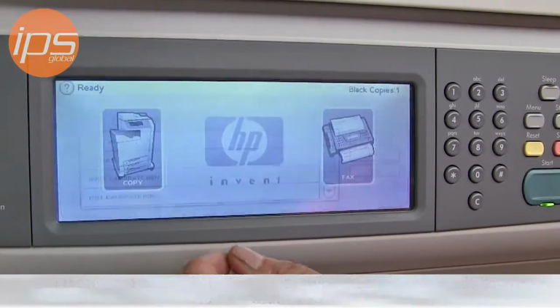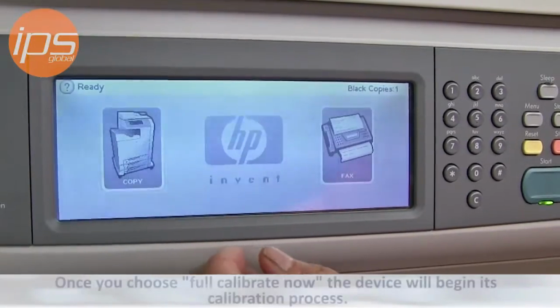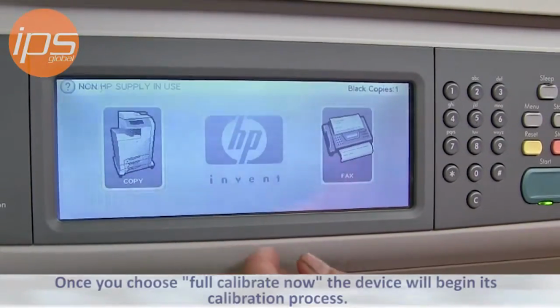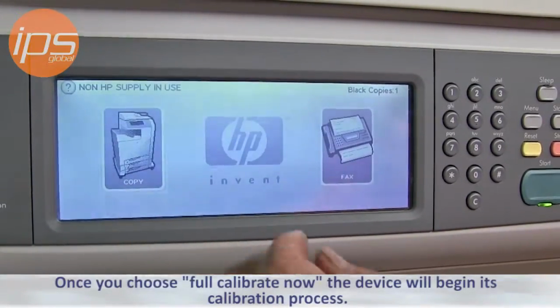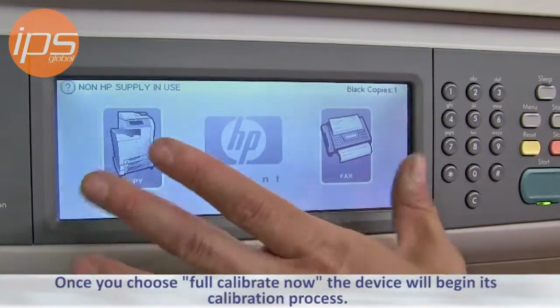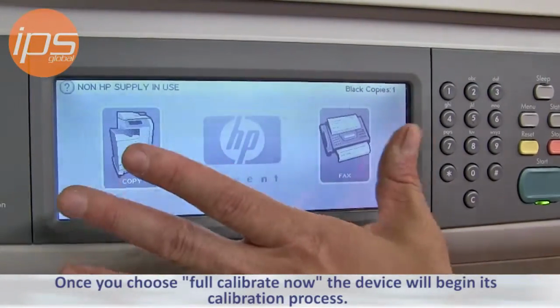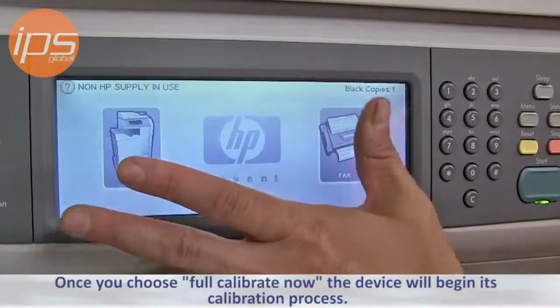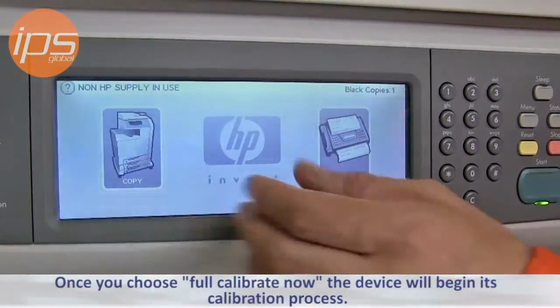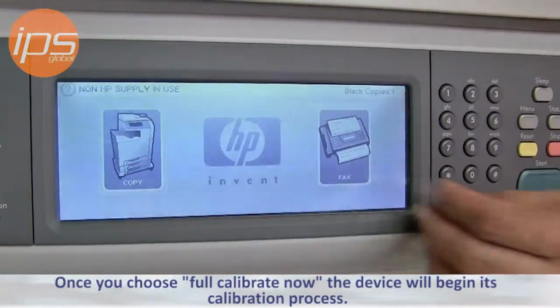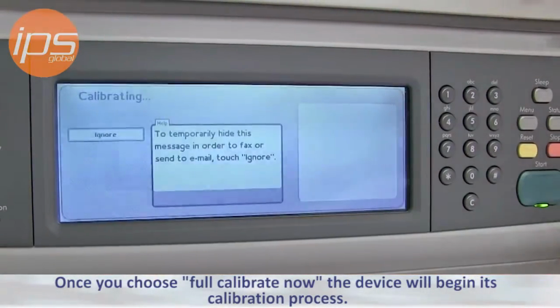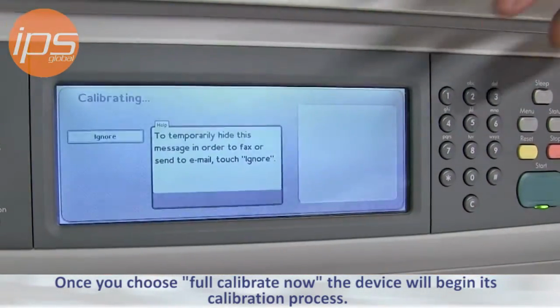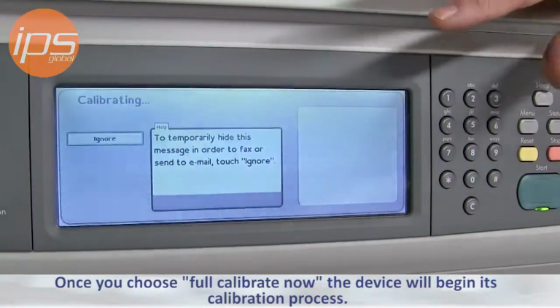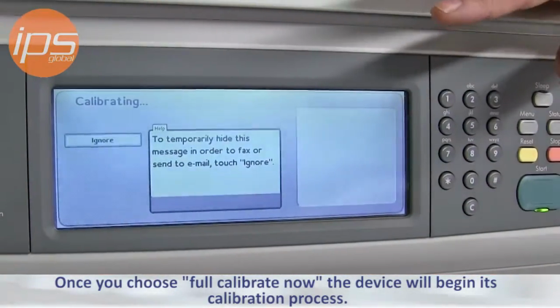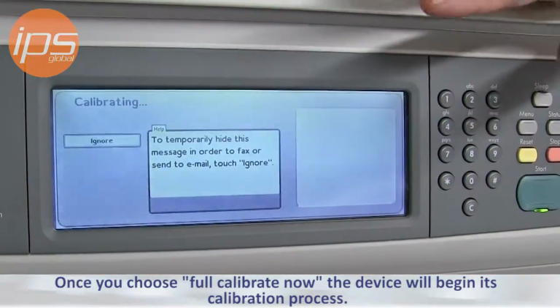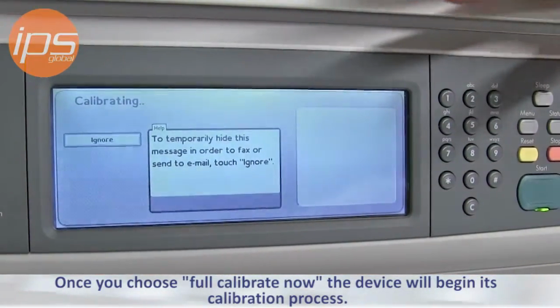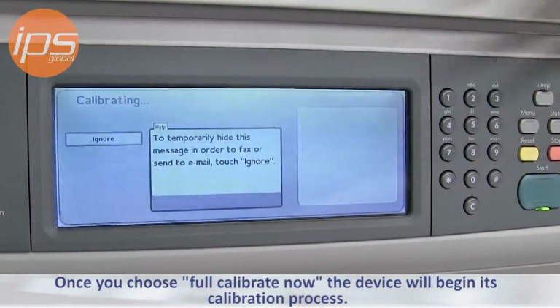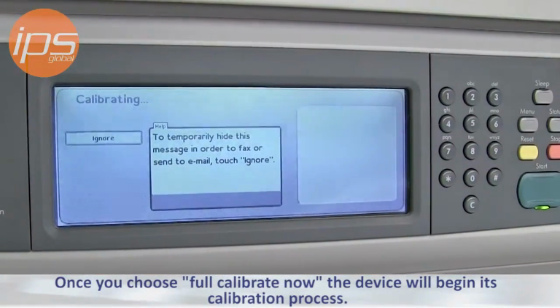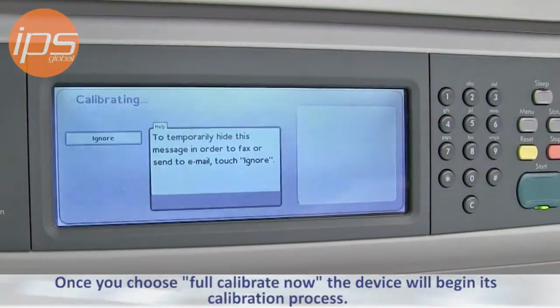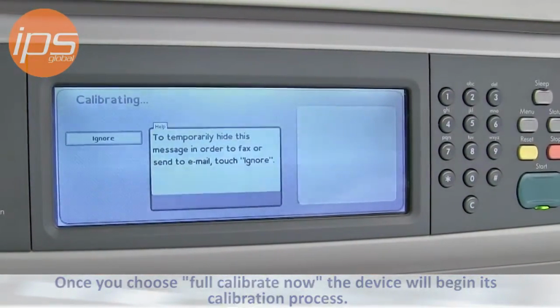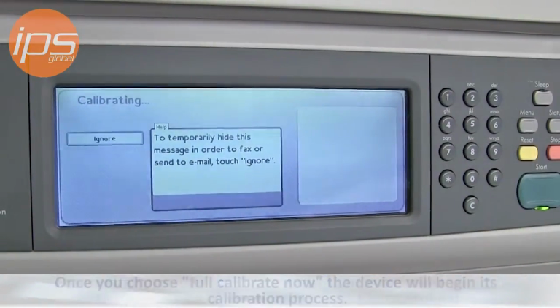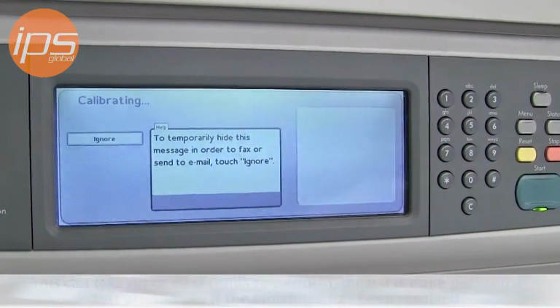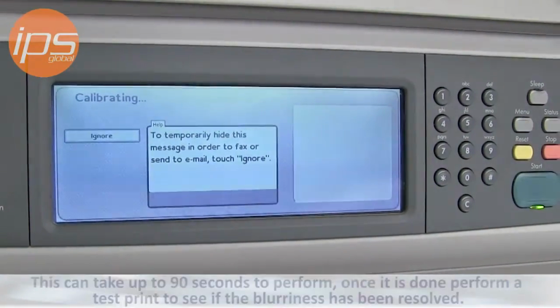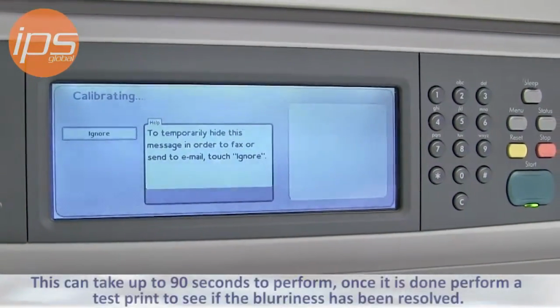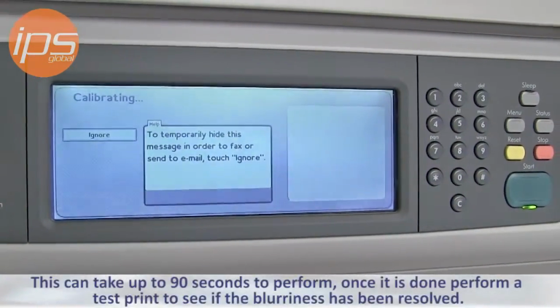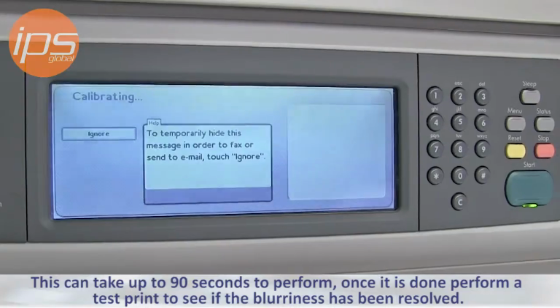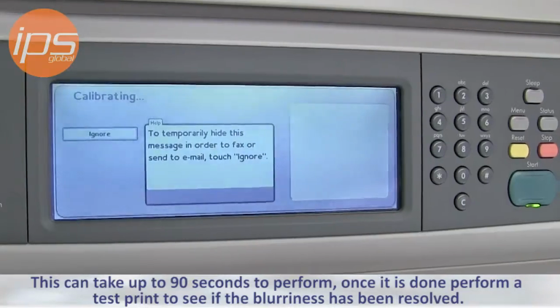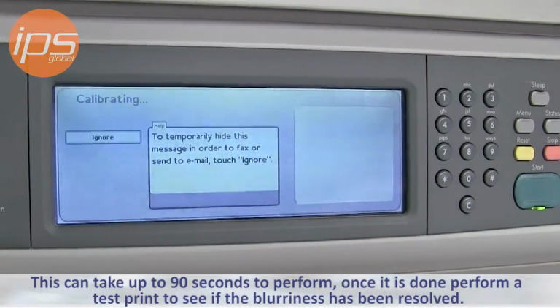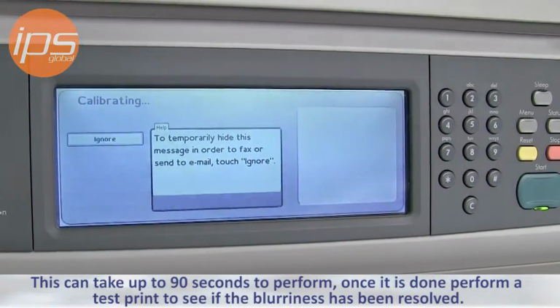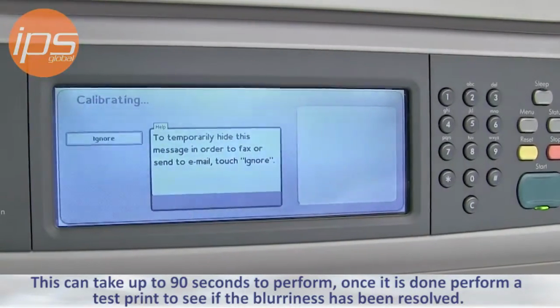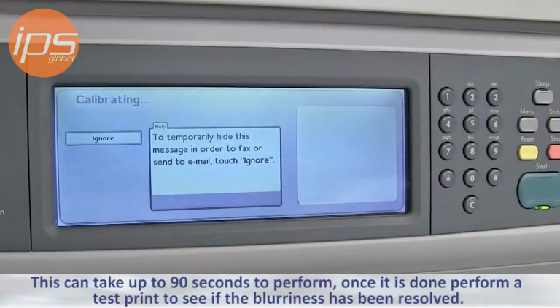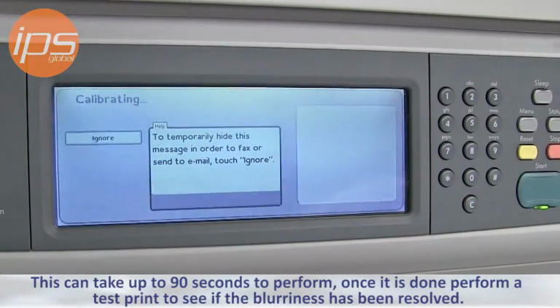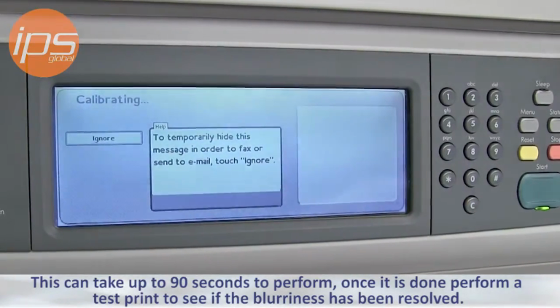Once you choose Full Calibrate Now, the device will begin its calibration process. This can take up to 90 seconds to perform.